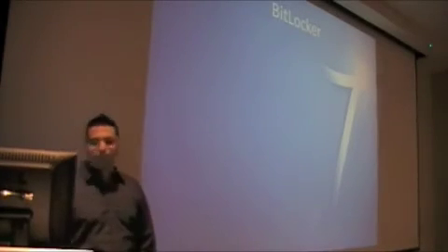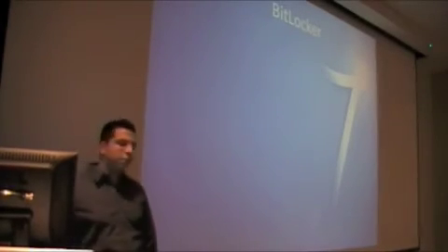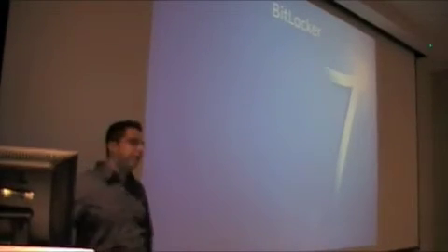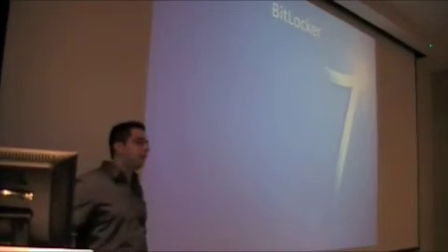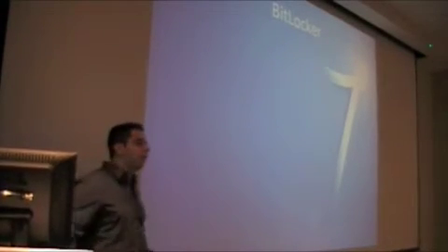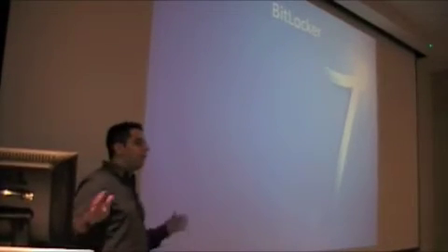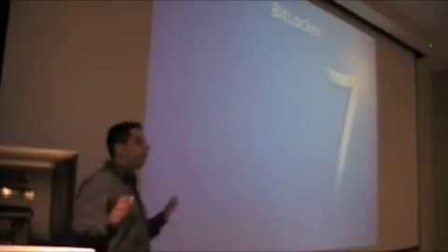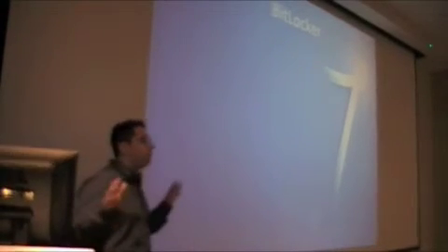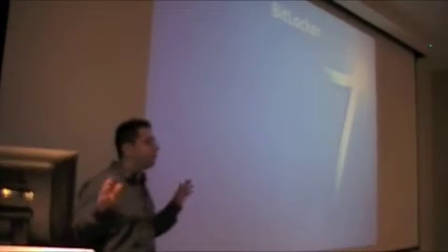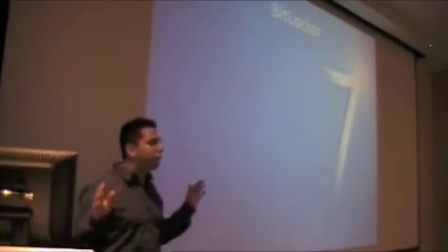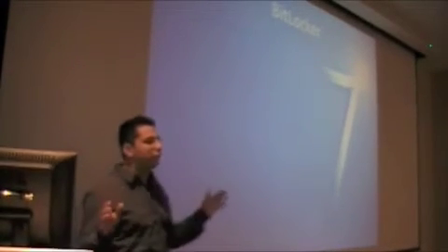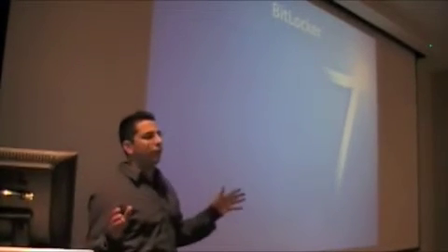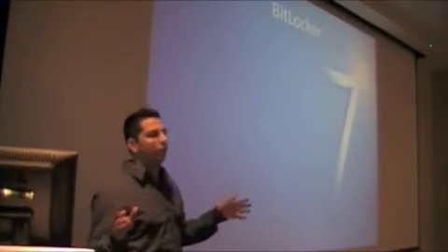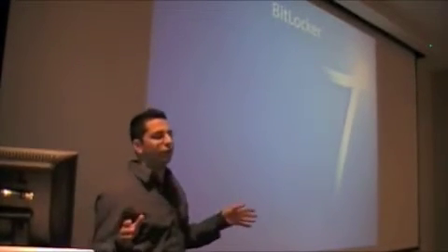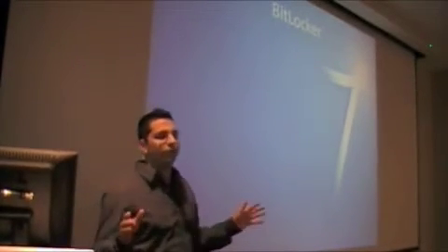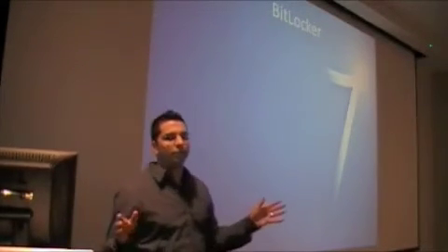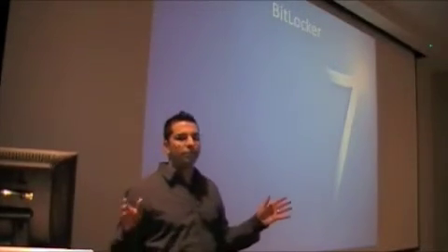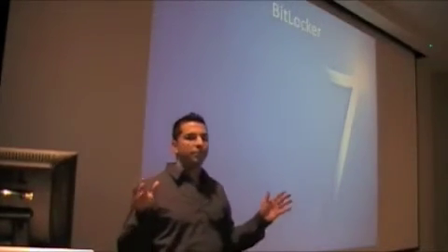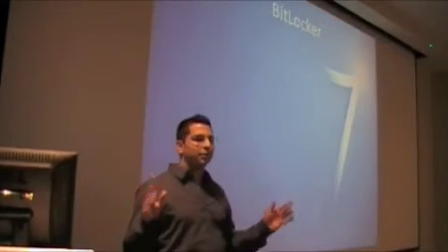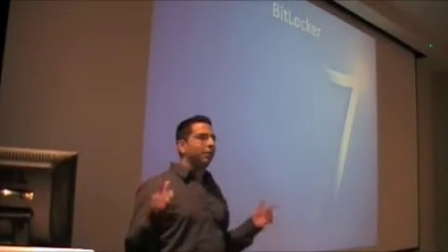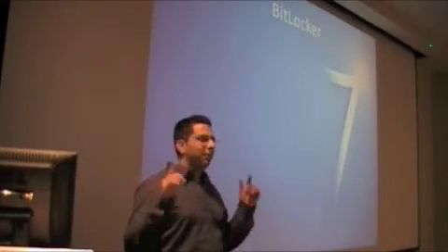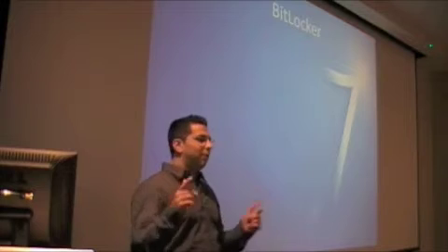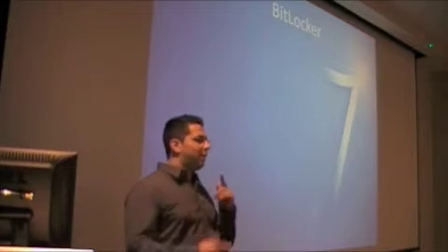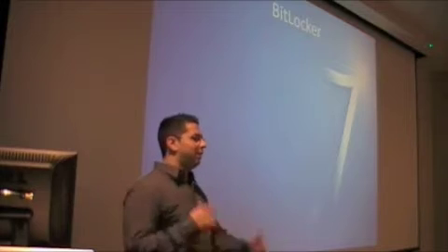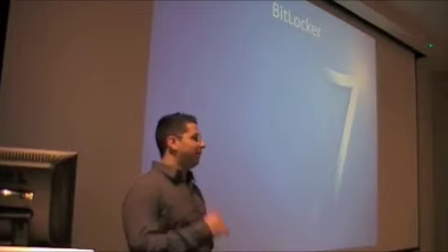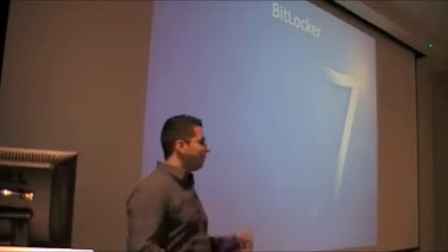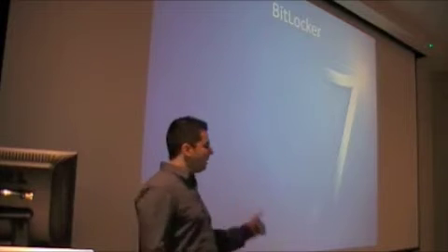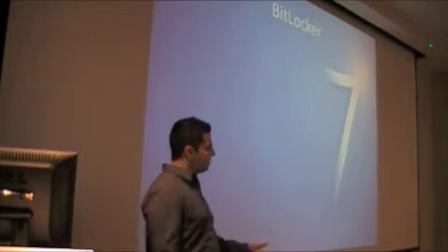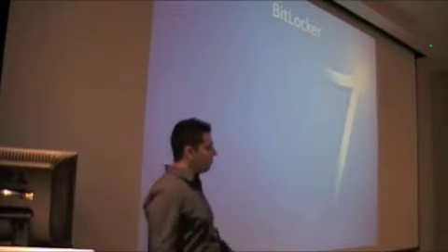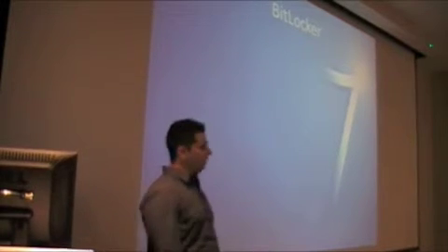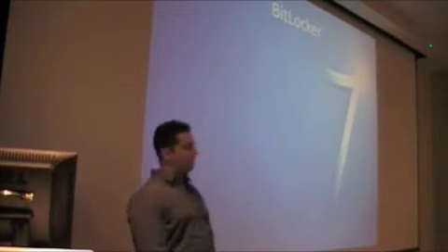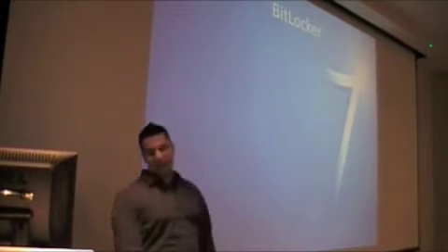So BitLocker — how many people do full disk encryption? Wow, expected more. Come on.